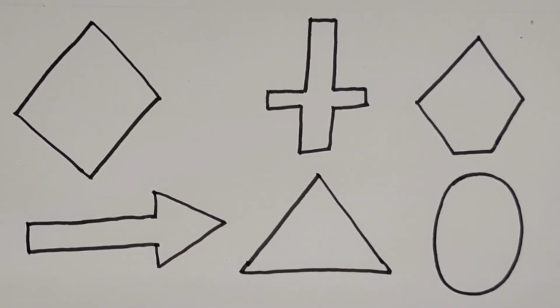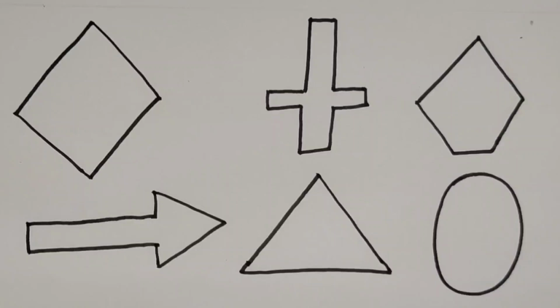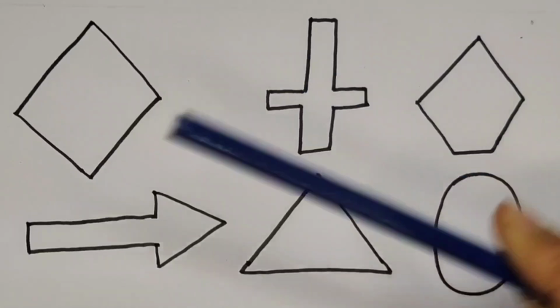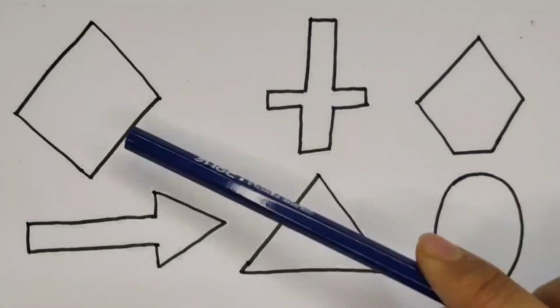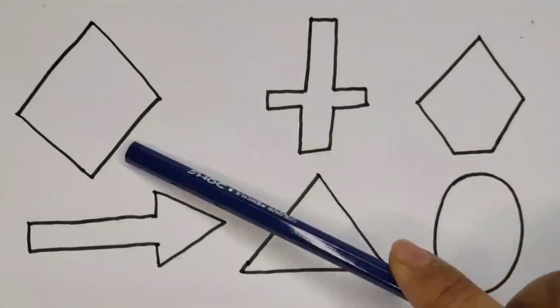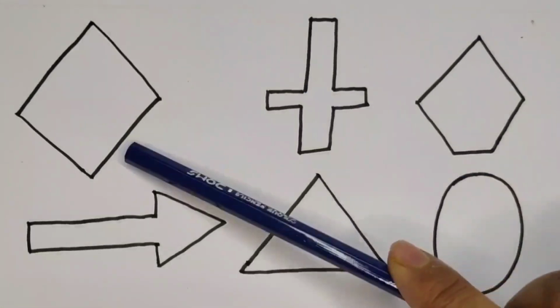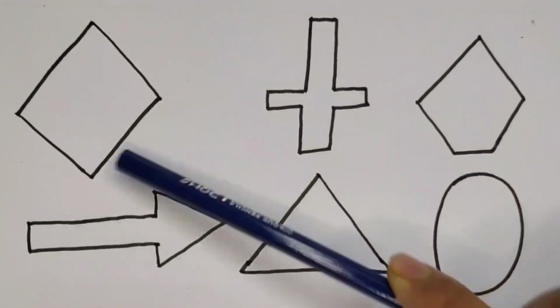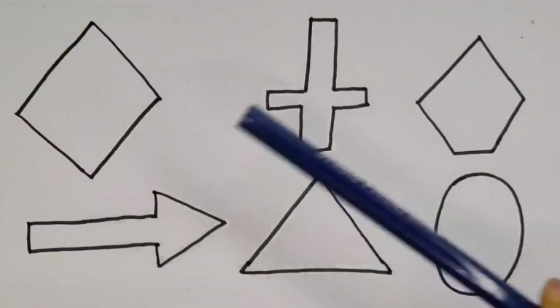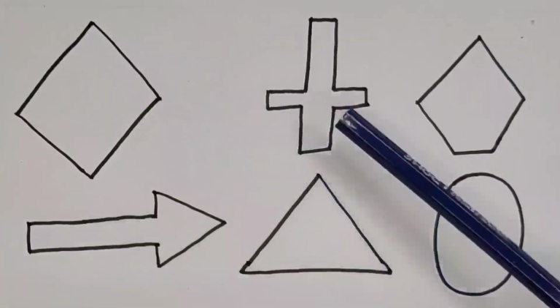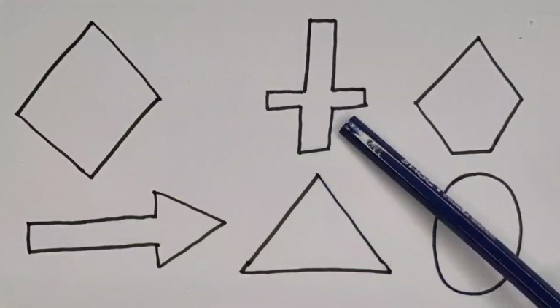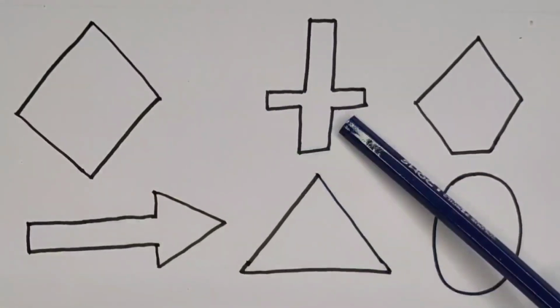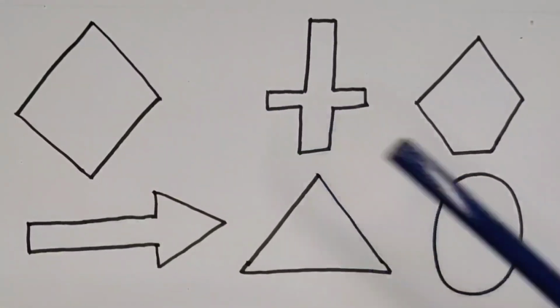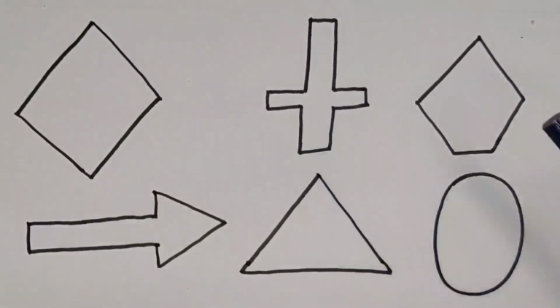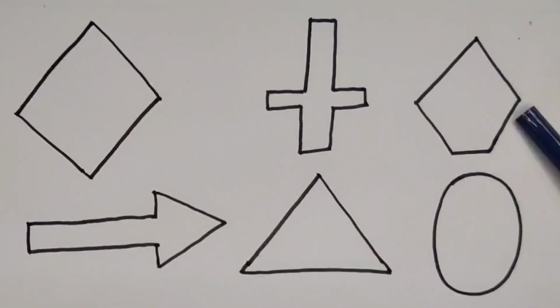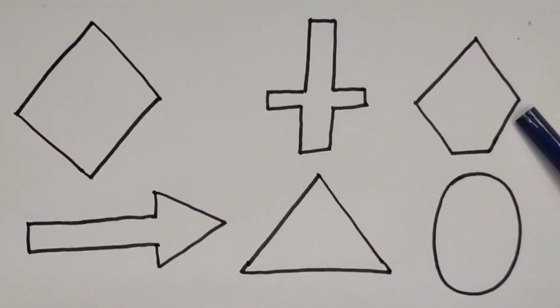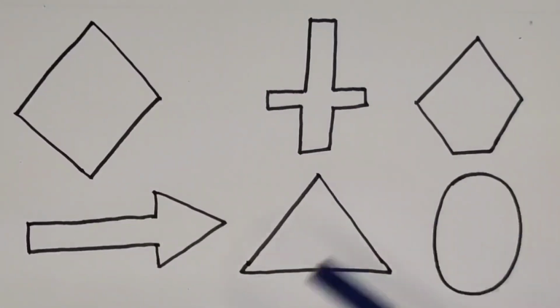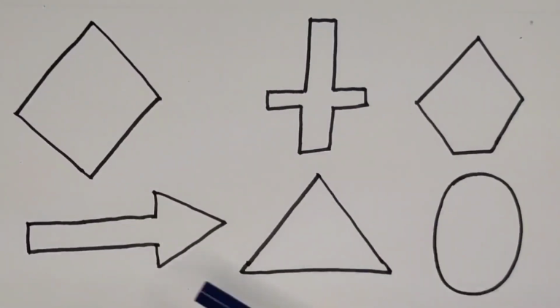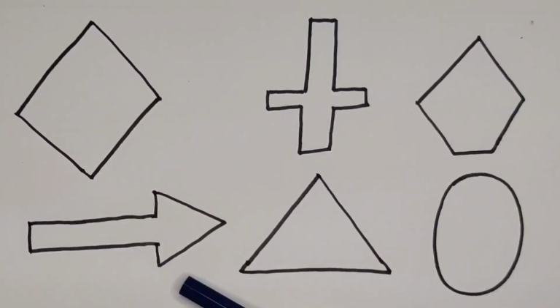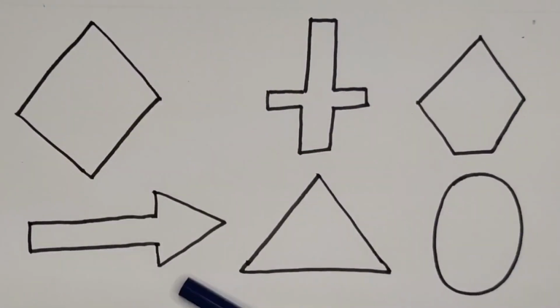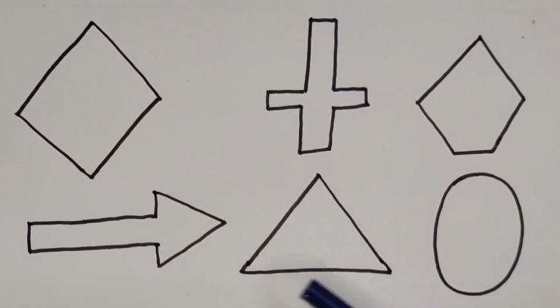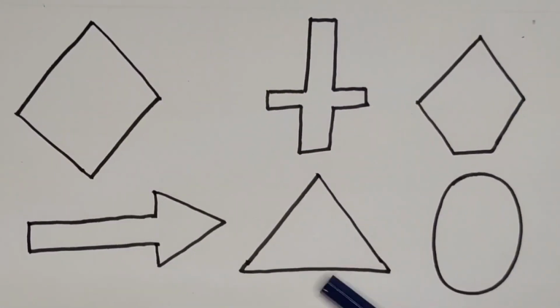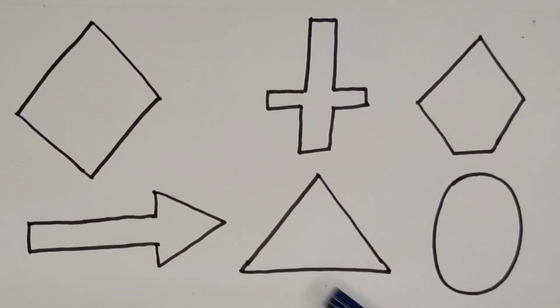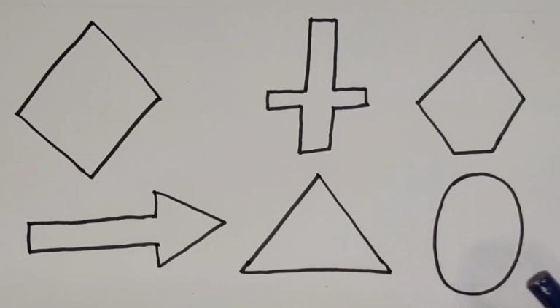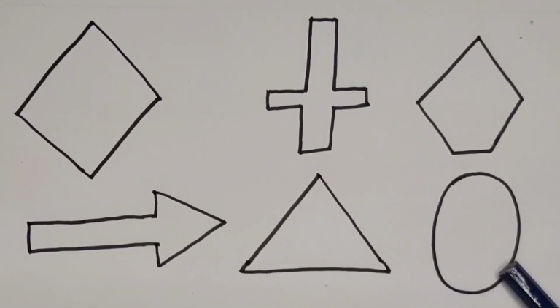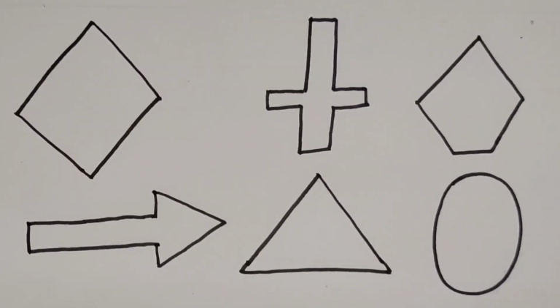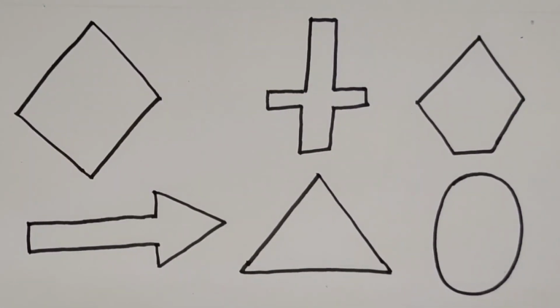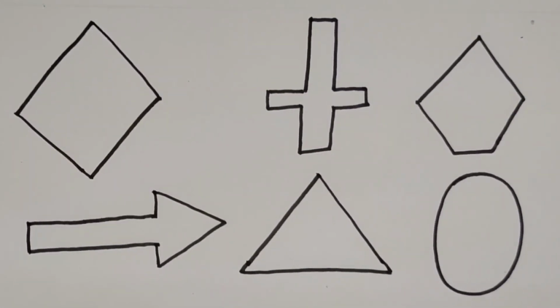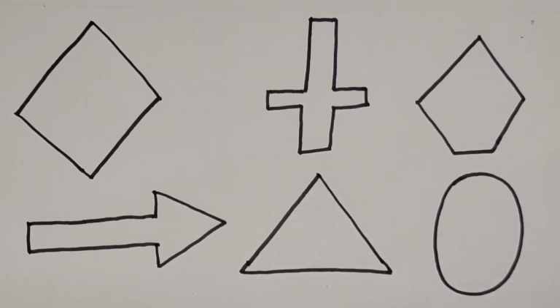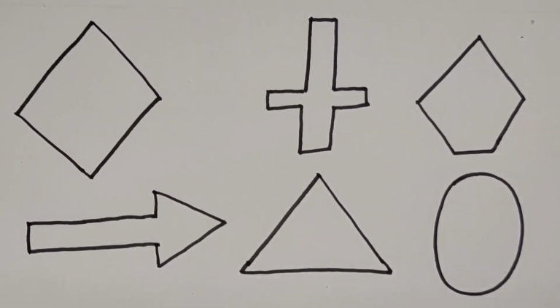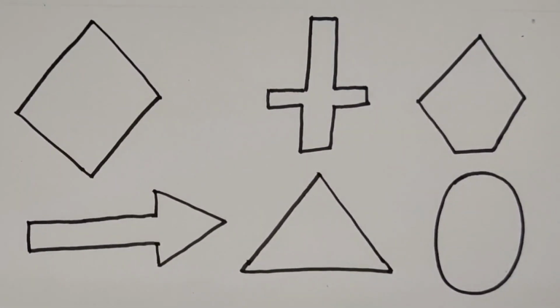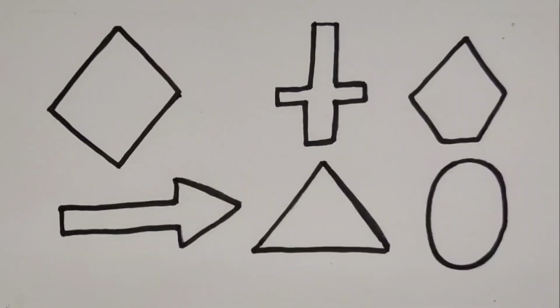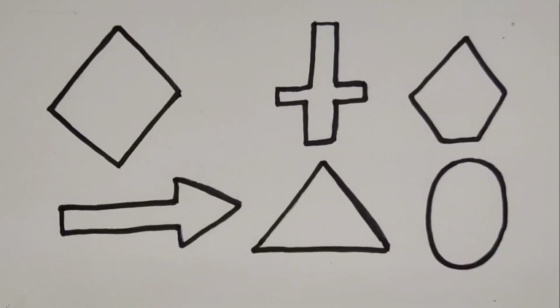Let's review the shapes: rhombus, cross, pentagon, arrow, triangle, and oval.